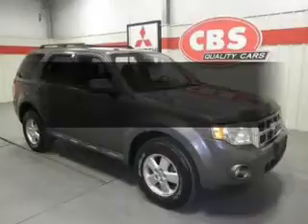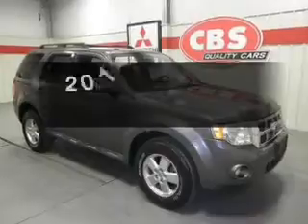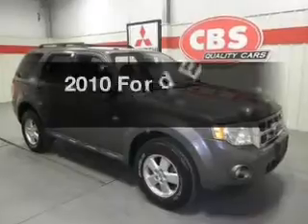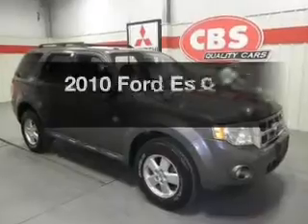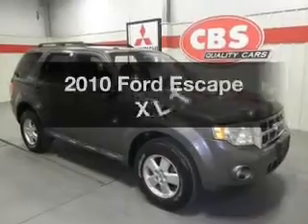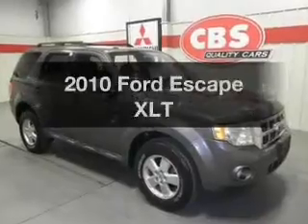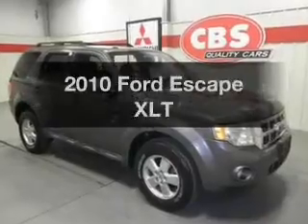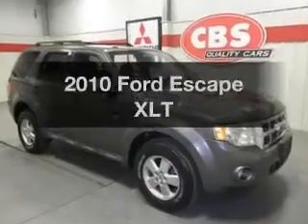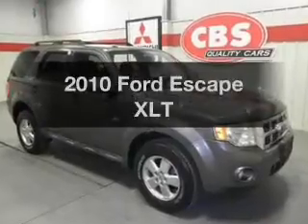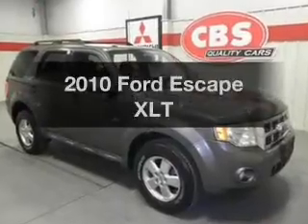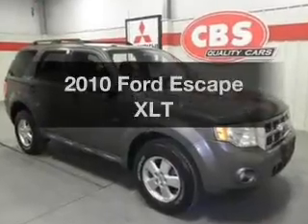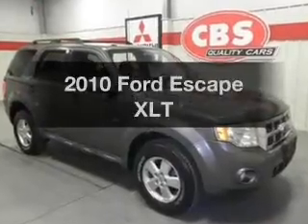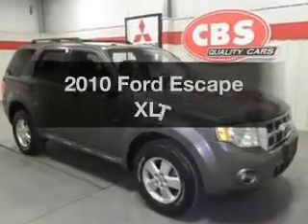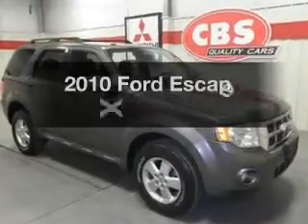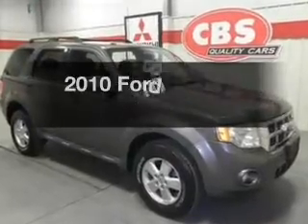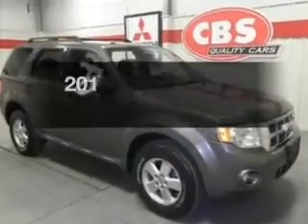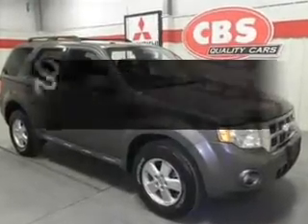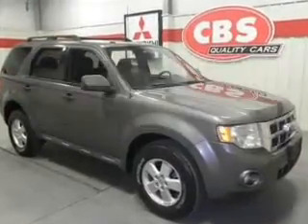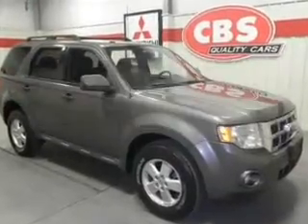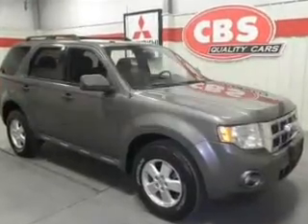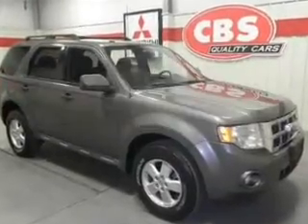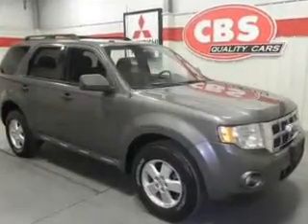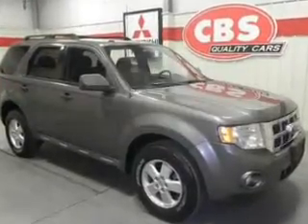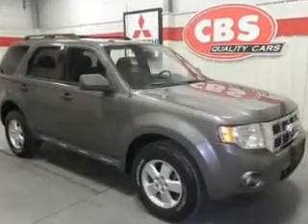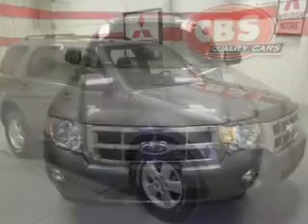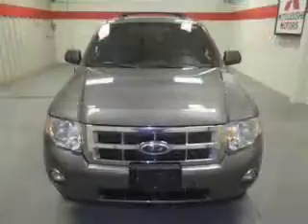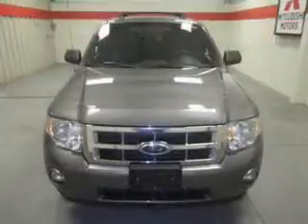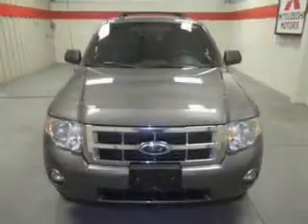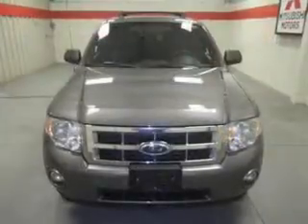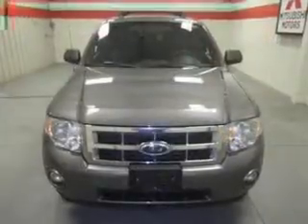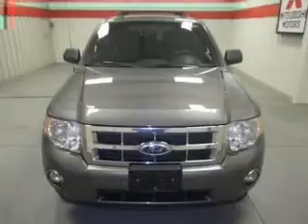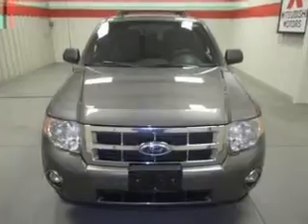Introducing the 2010 Ford Escape. Everything you need under one roof with this great vehicle.